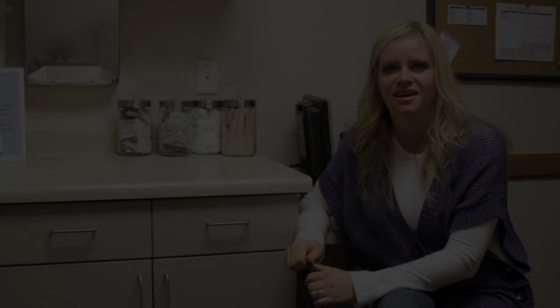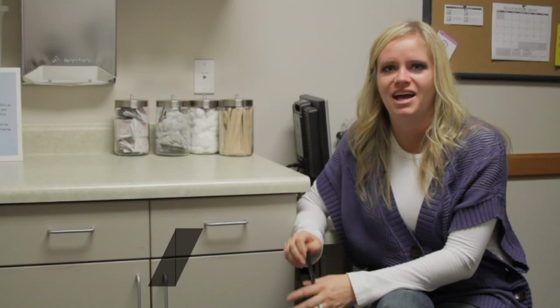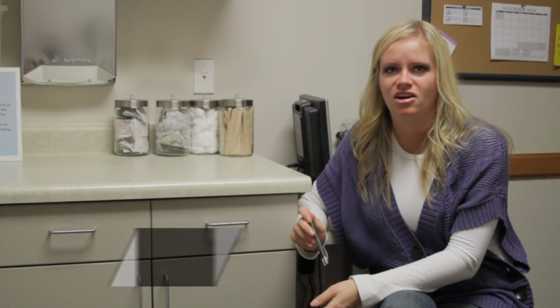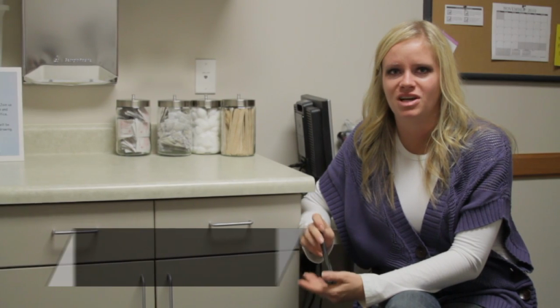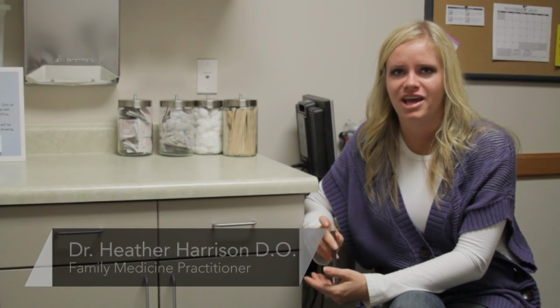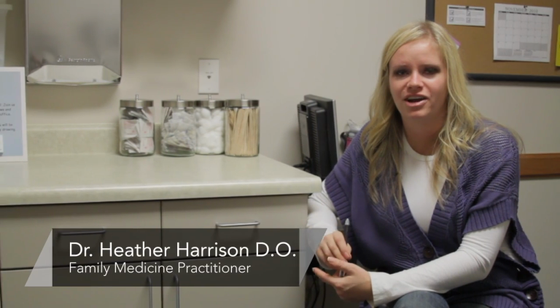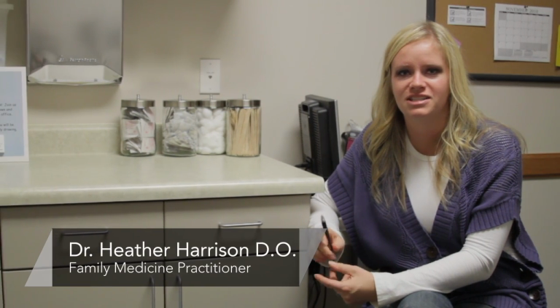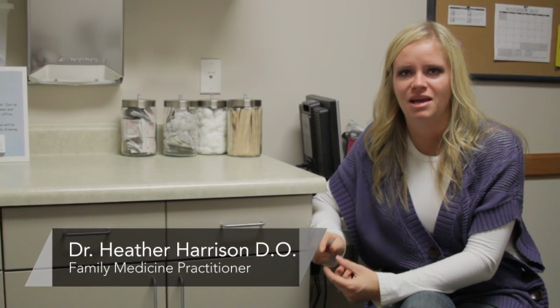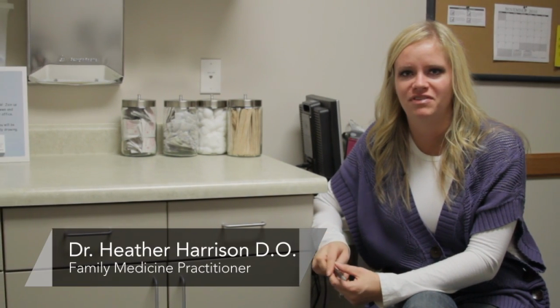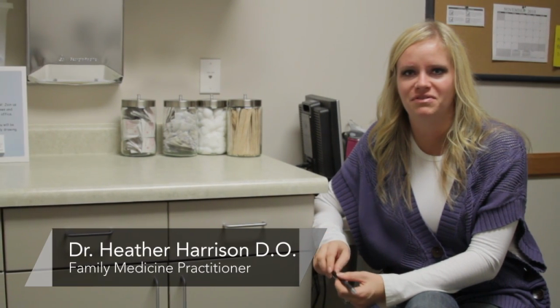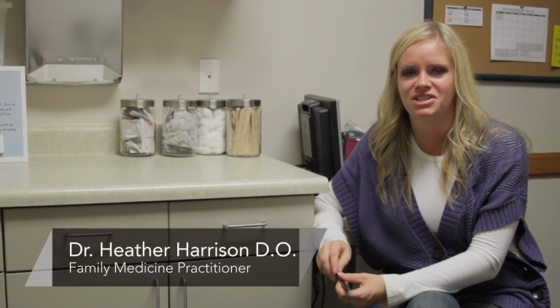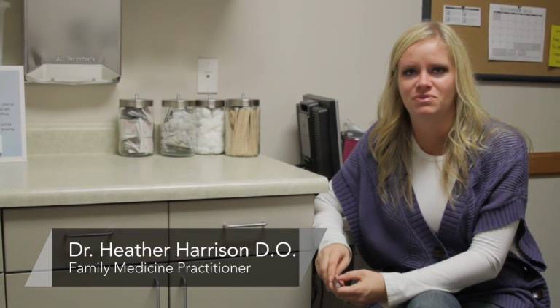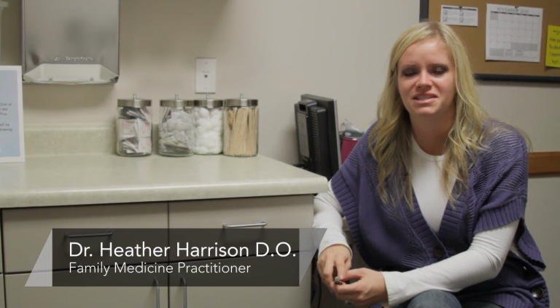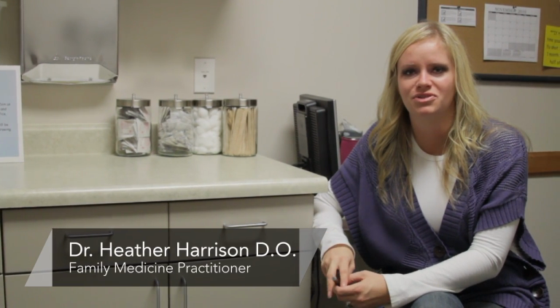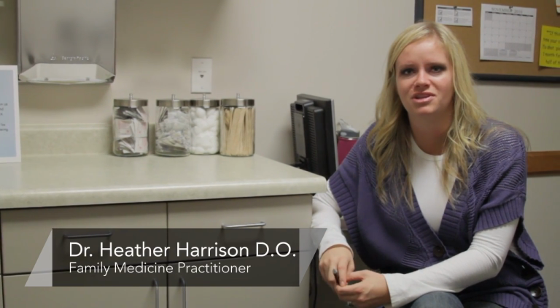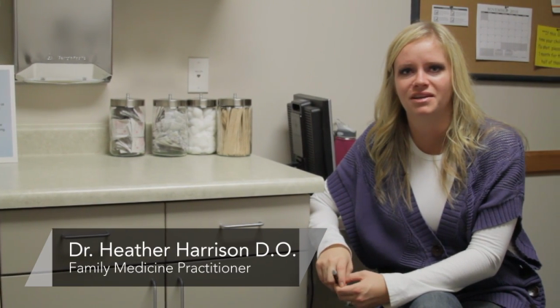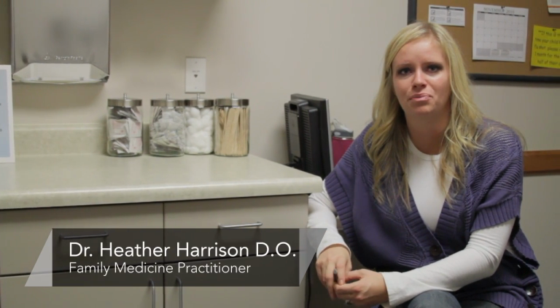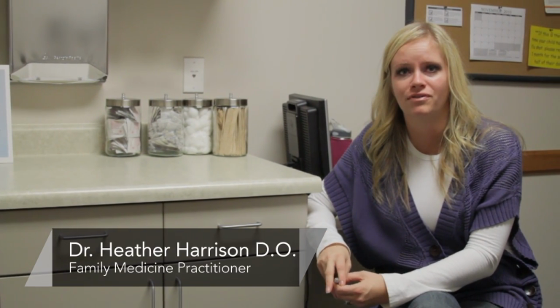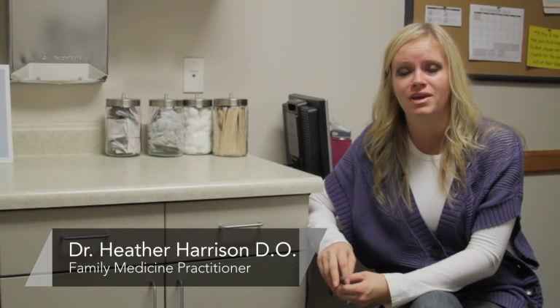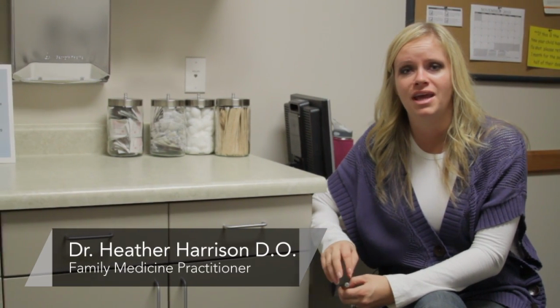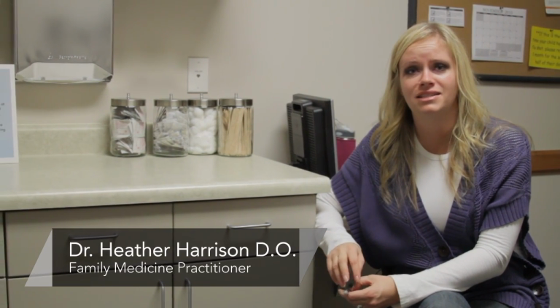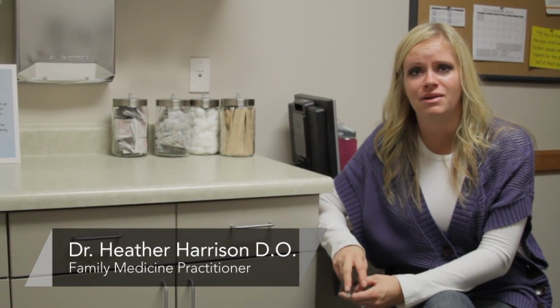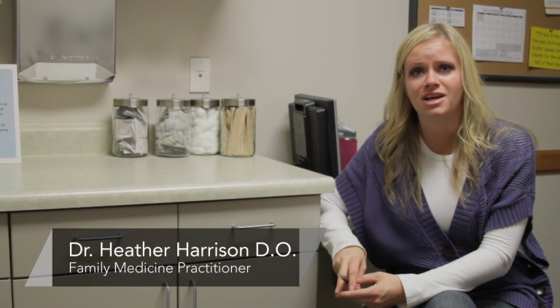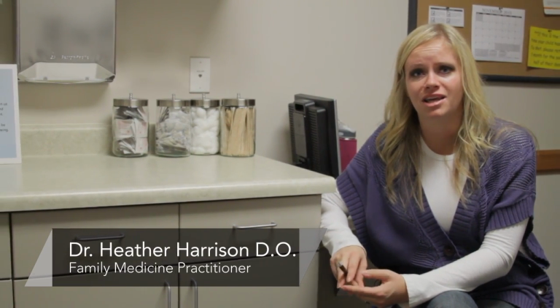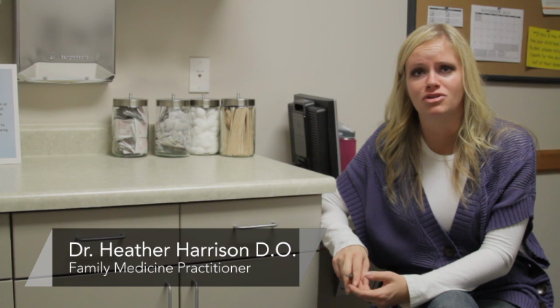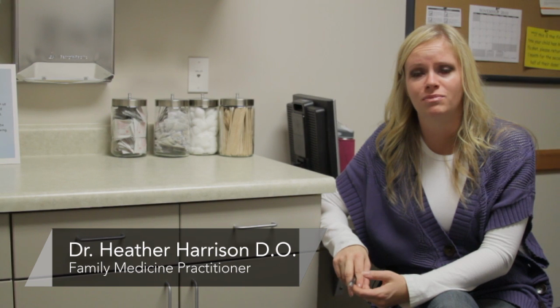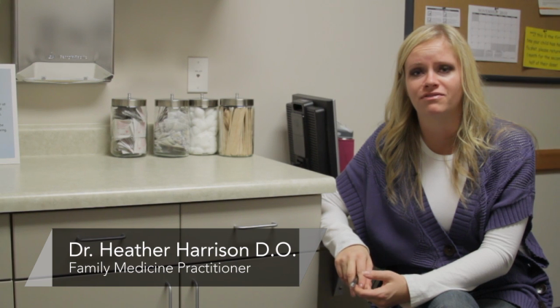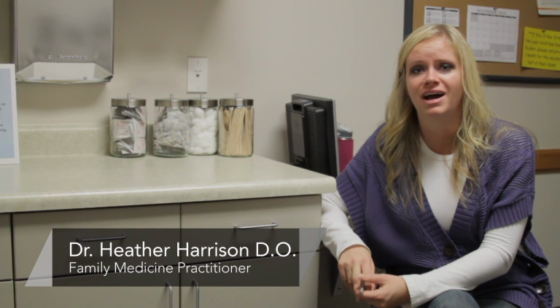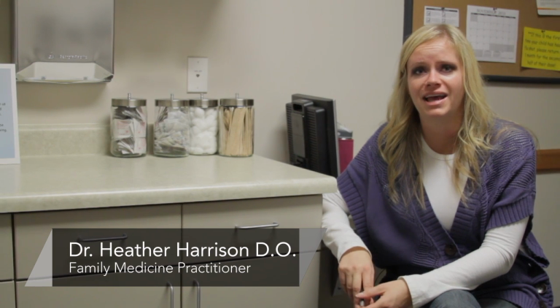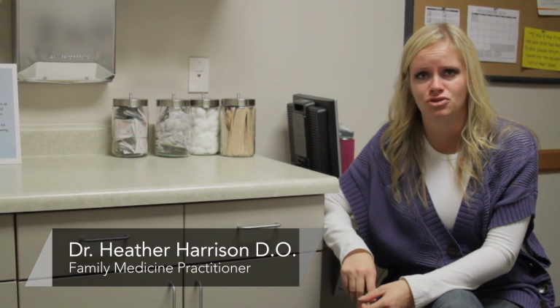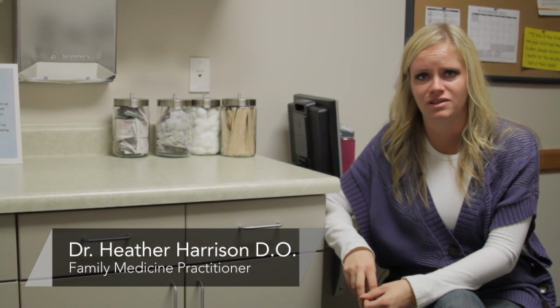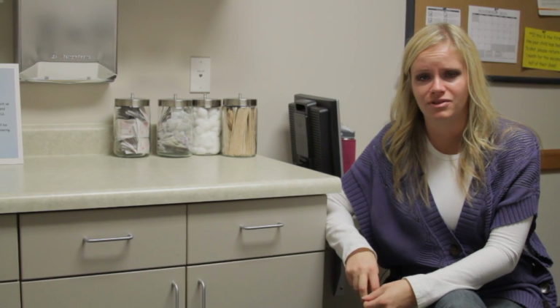Hi there, I'm Dr. Heather Harrison. I'm a family physician with the Central Utah Clinic in Provo, and today we're talking about treatment for high estrogen levels.